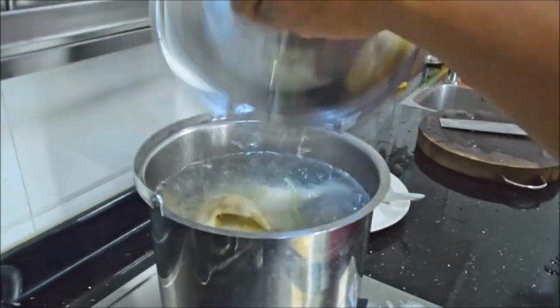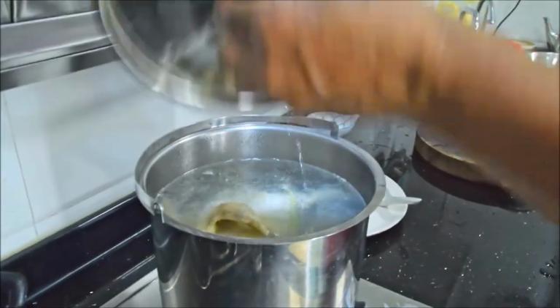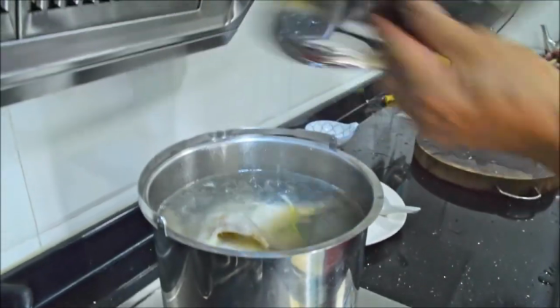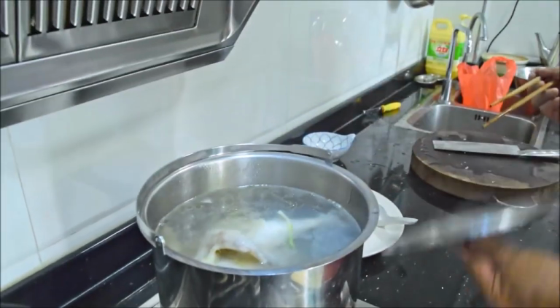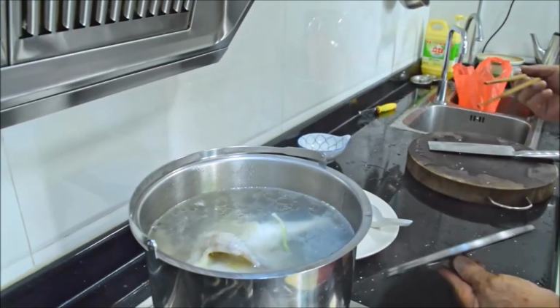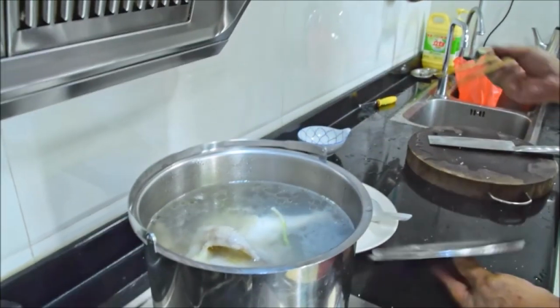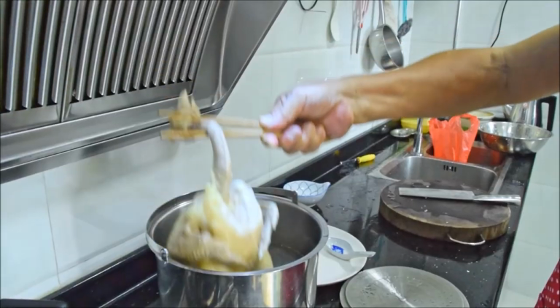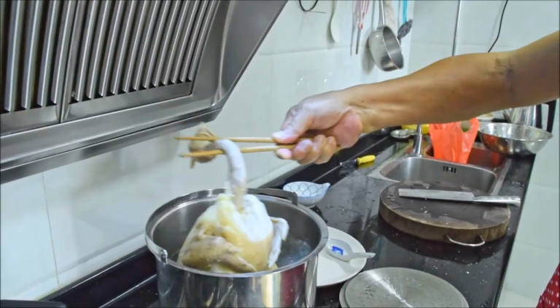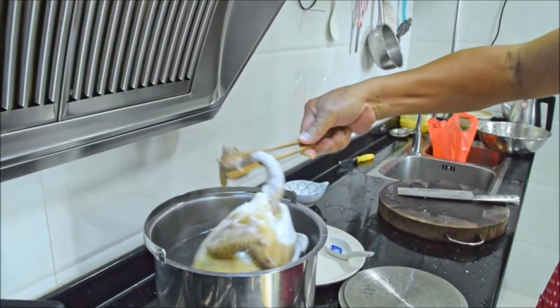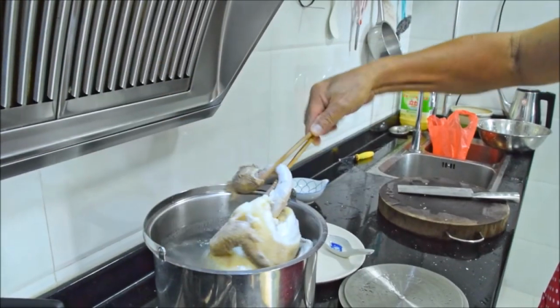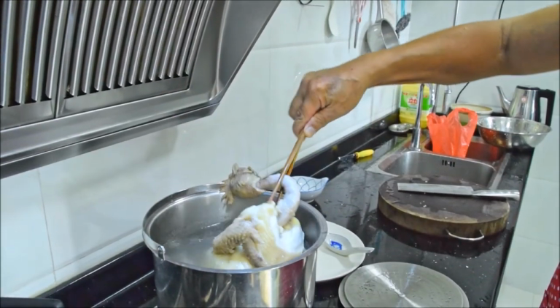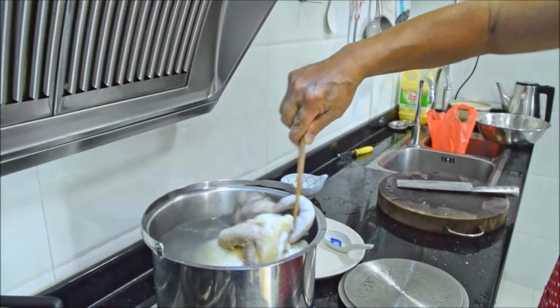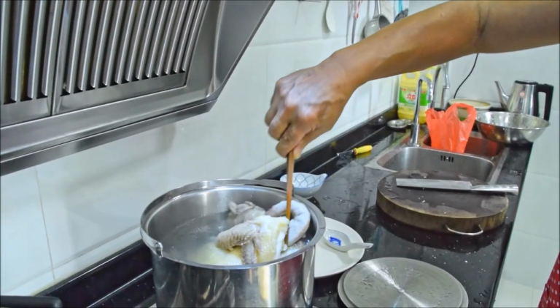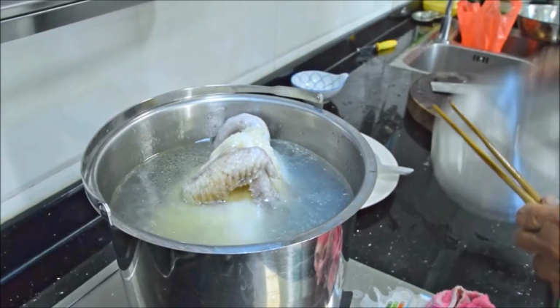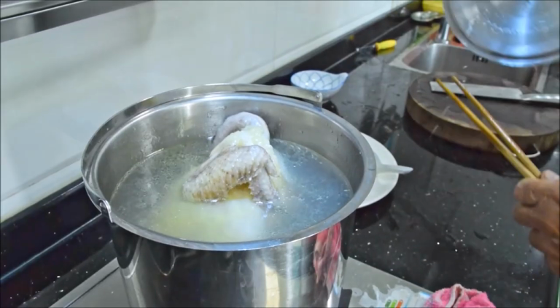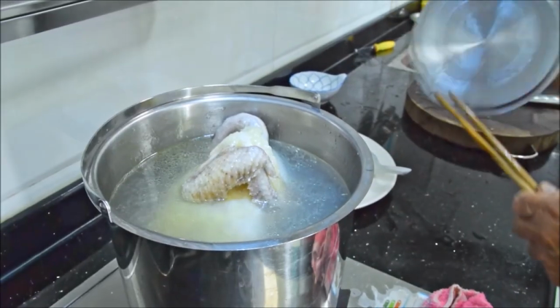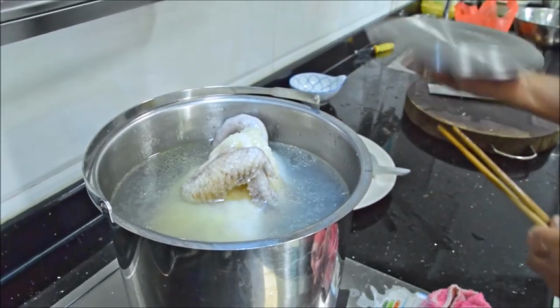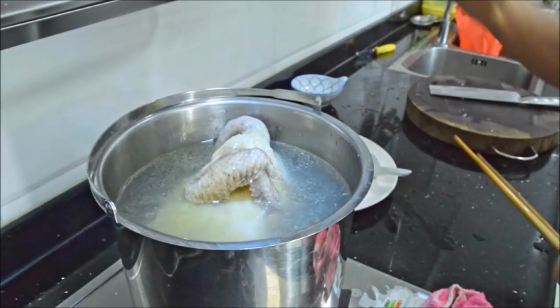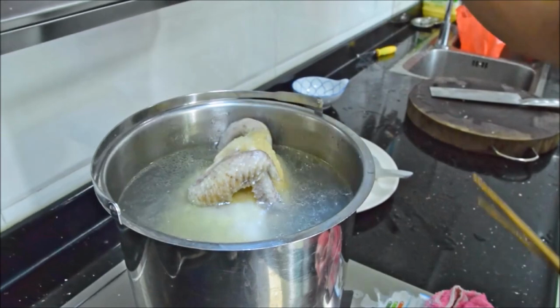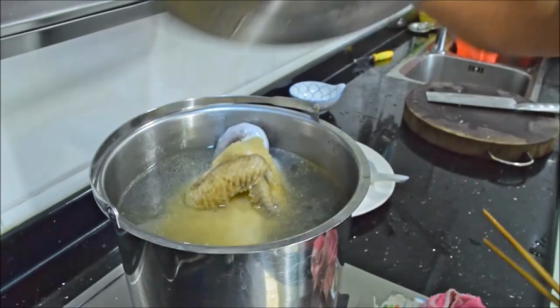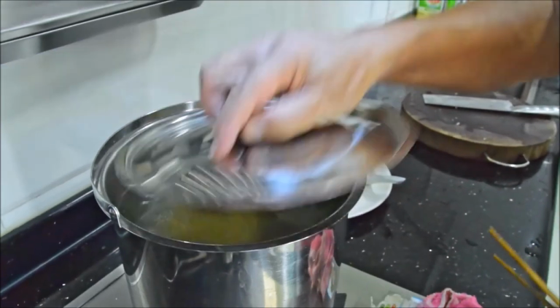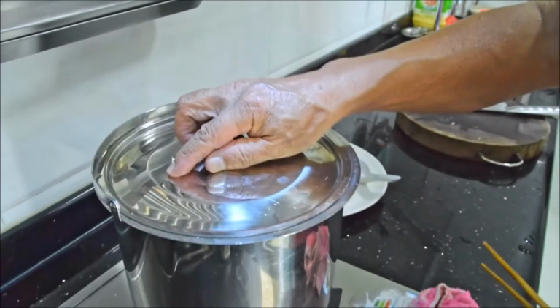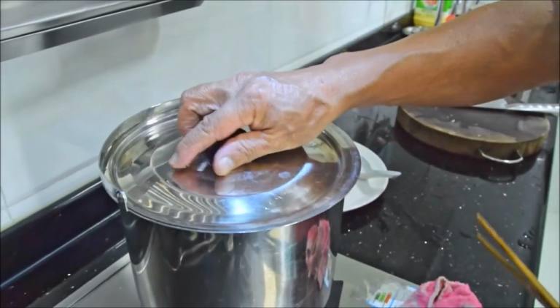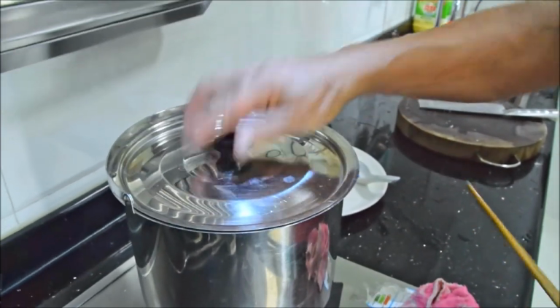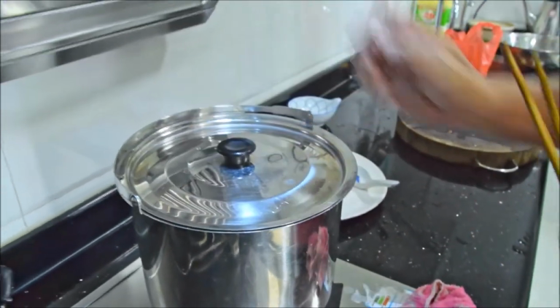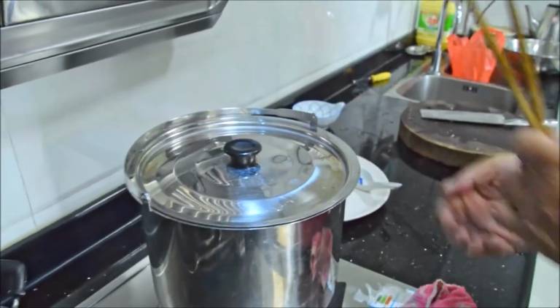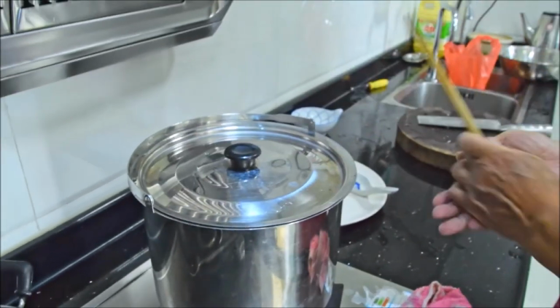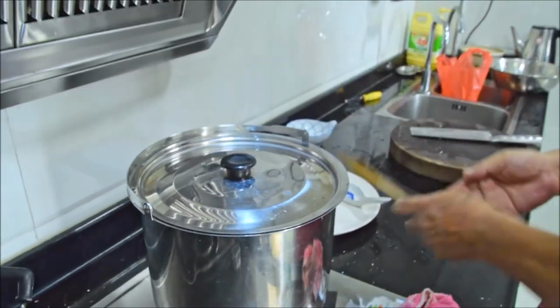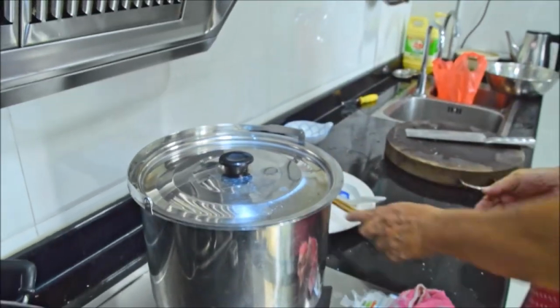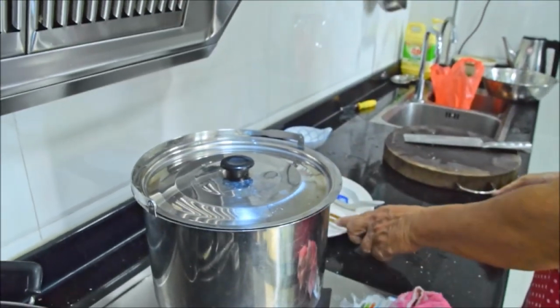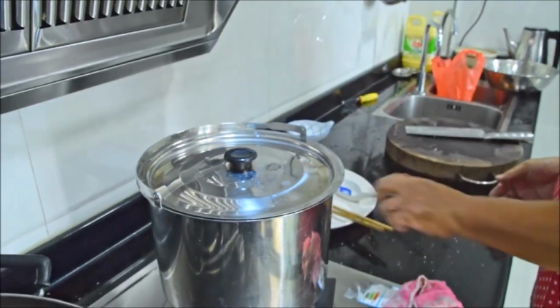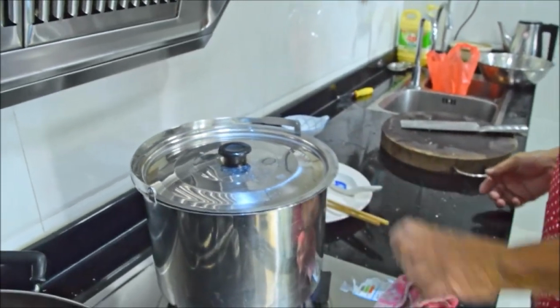Back to the bird — give it a flip. Then bring it back up to a boil, cover, heat off, and let it poach for another 10 minutes.